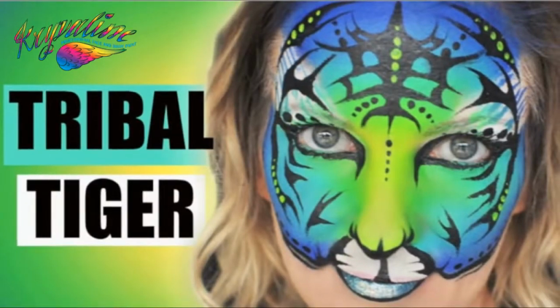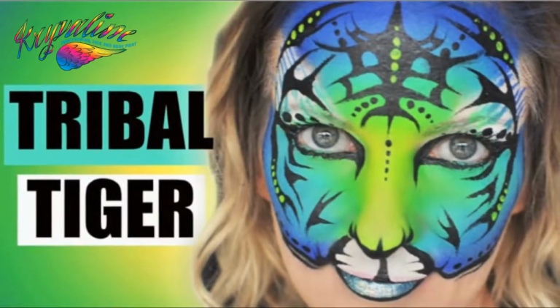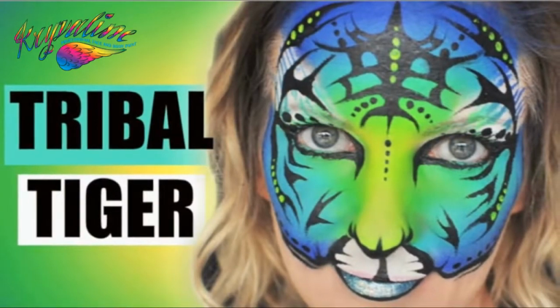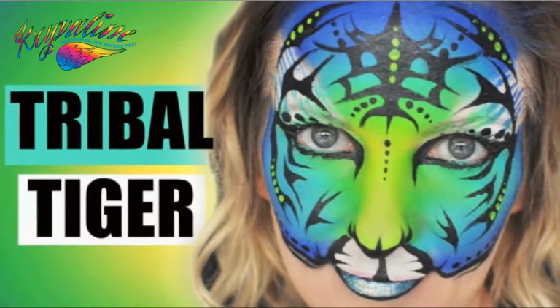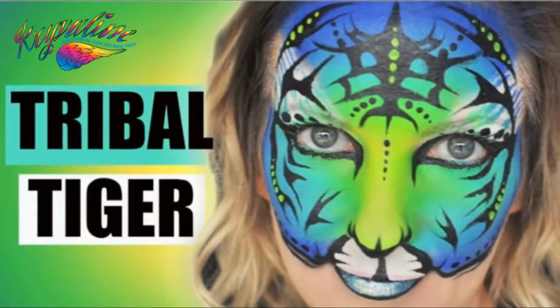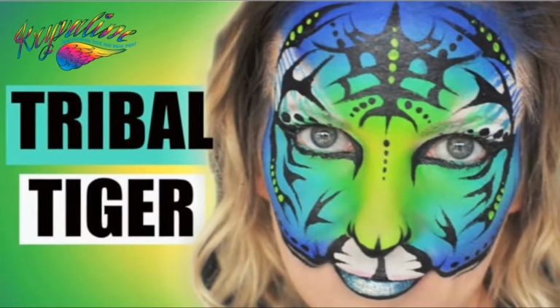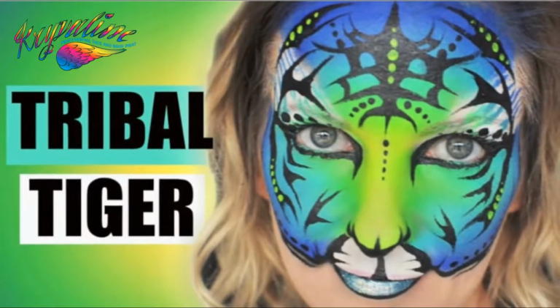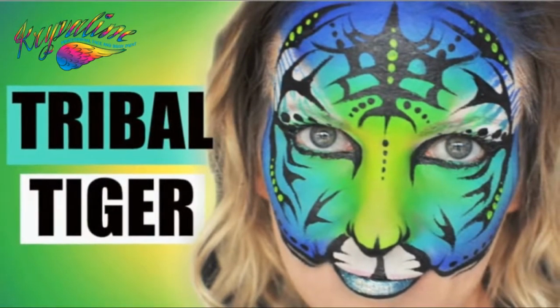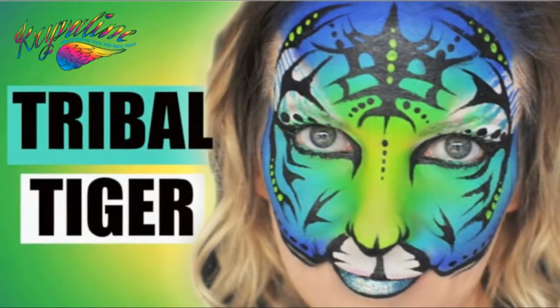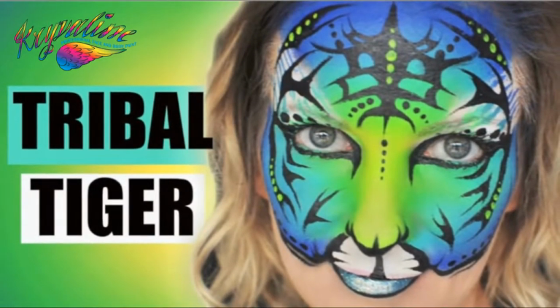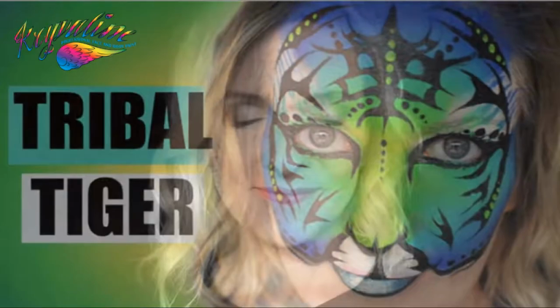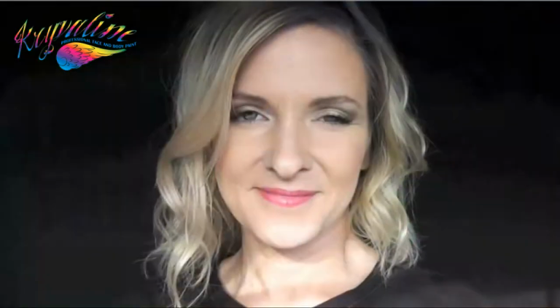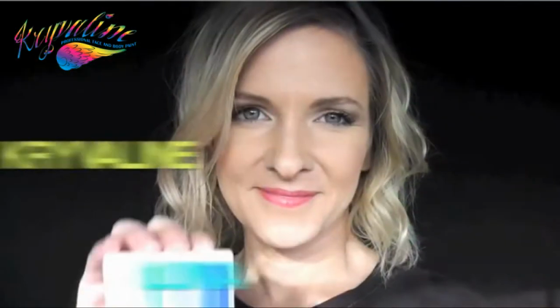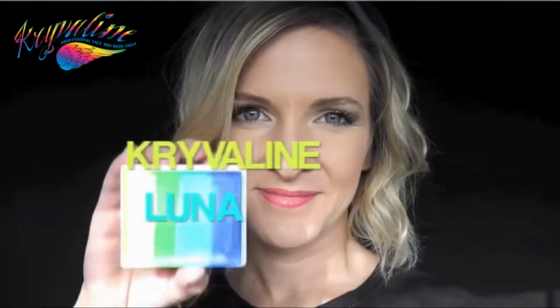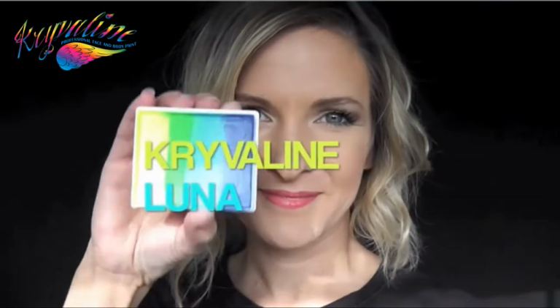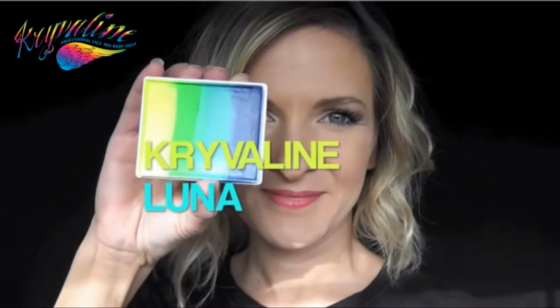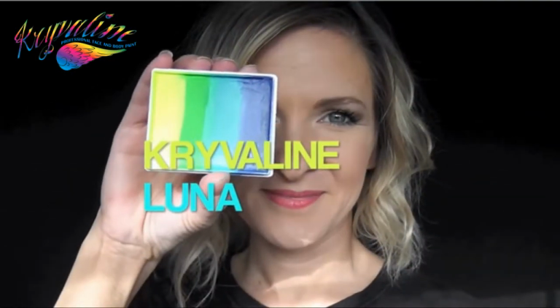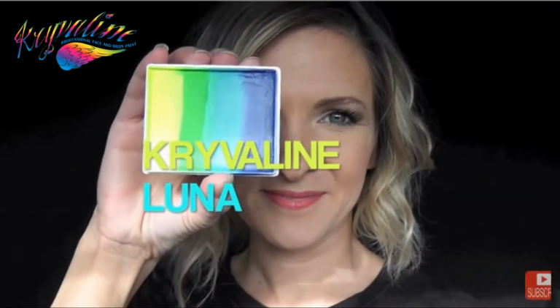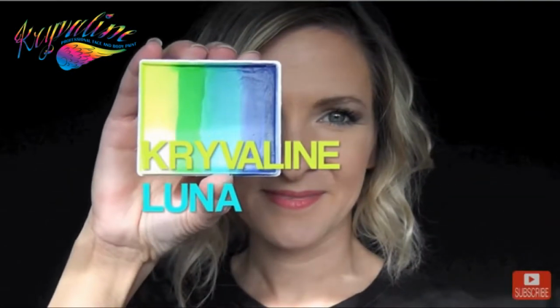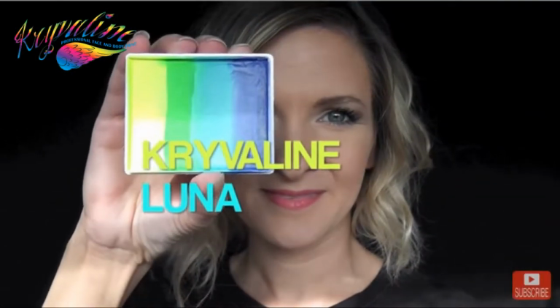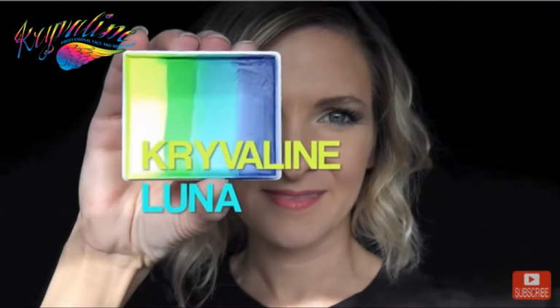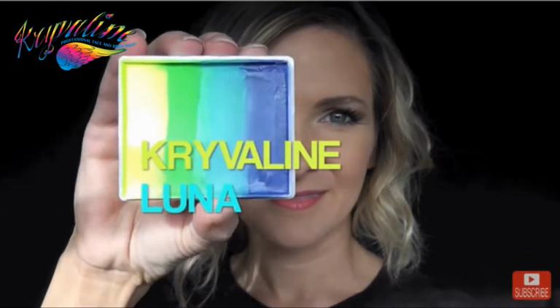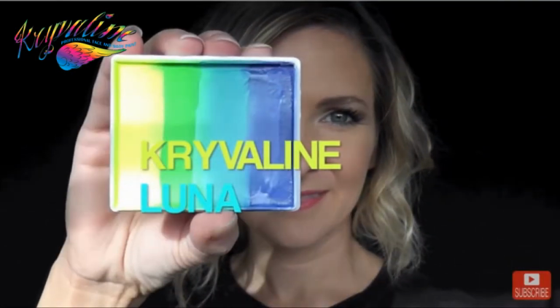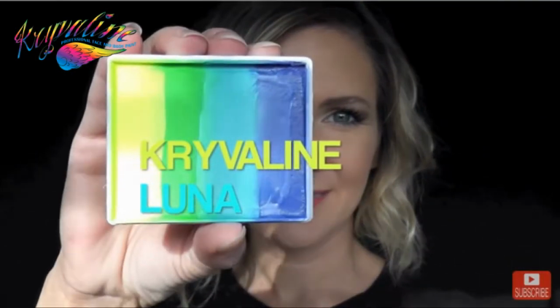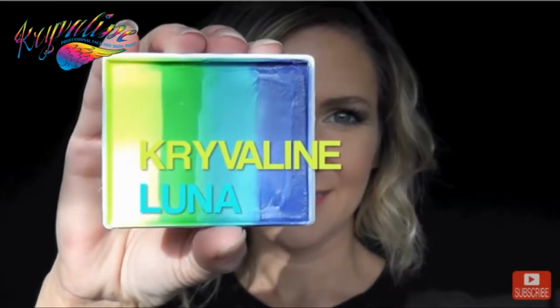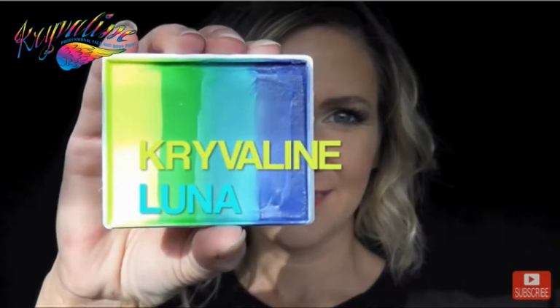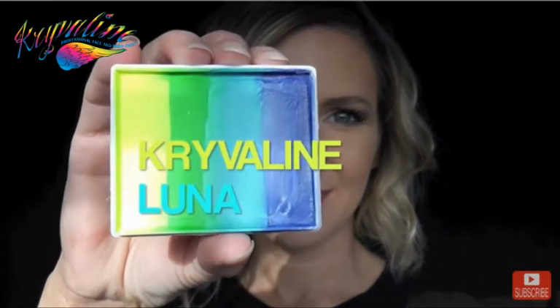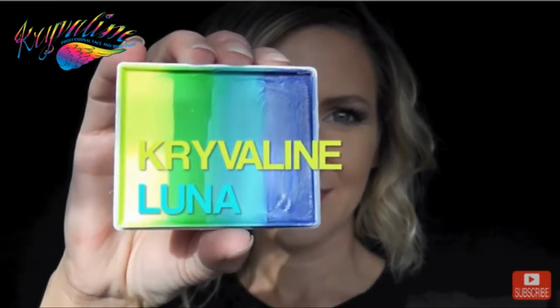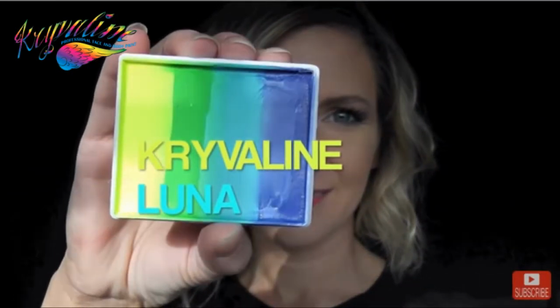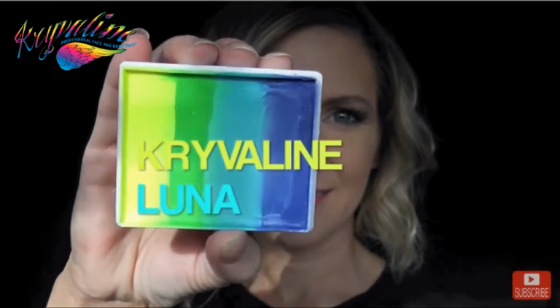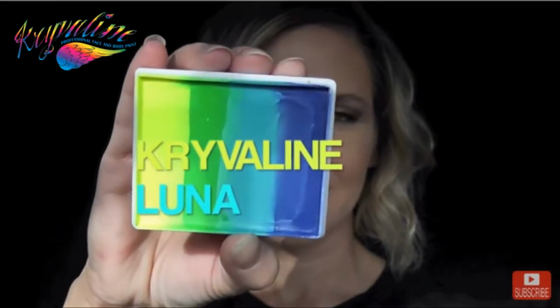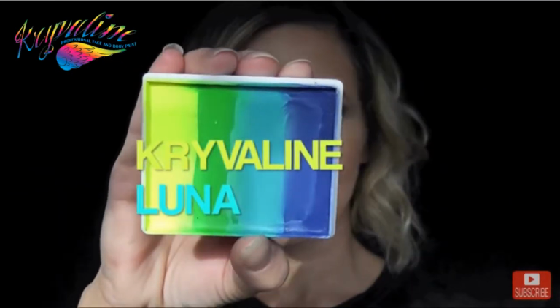Hey everyone! Today we're going to do this fun and bright tribal tiger look using Crivelin's Luna Rainbow Cake.